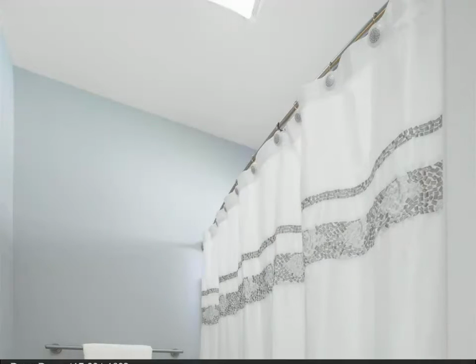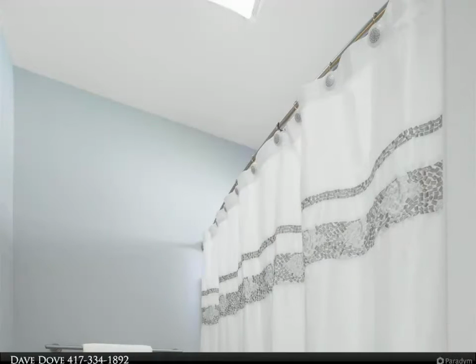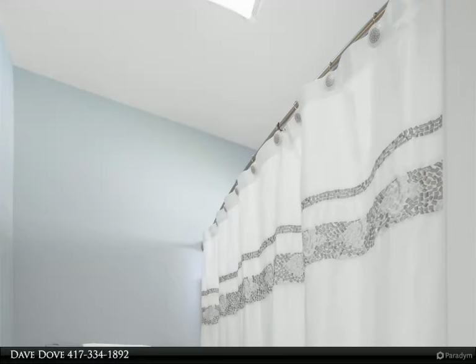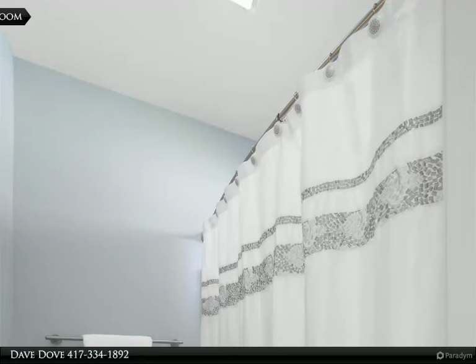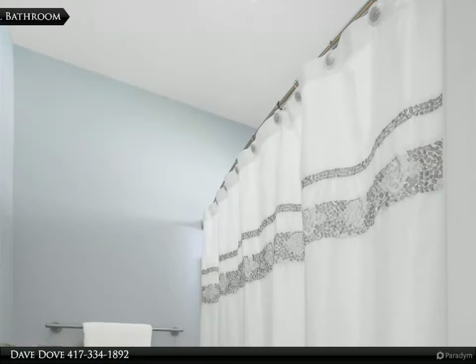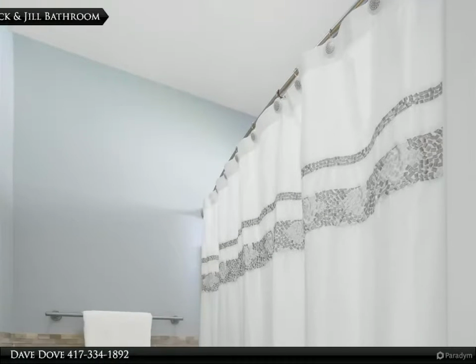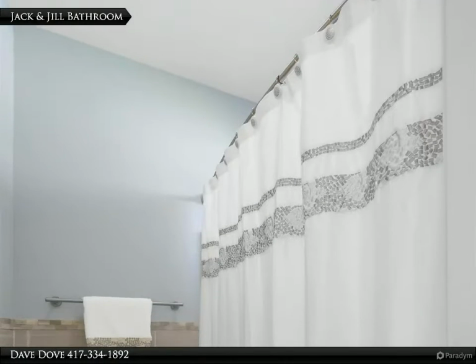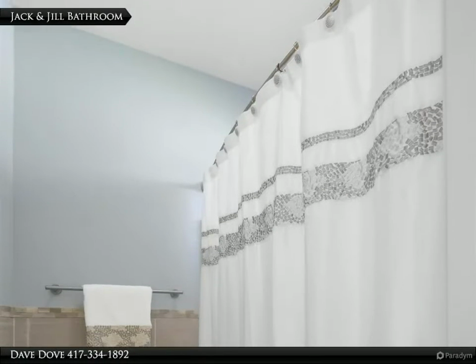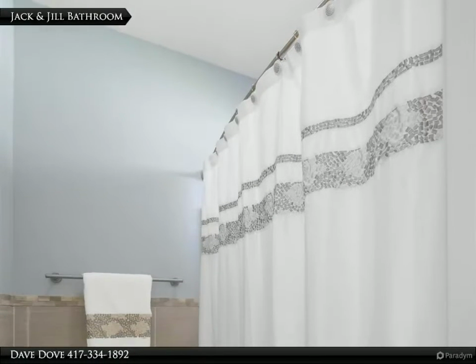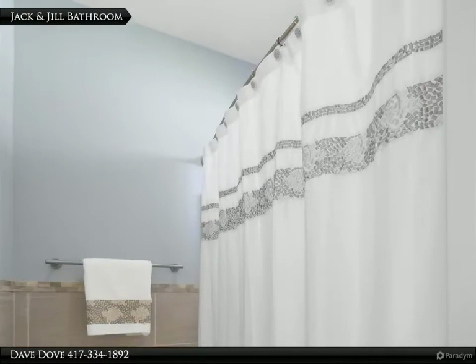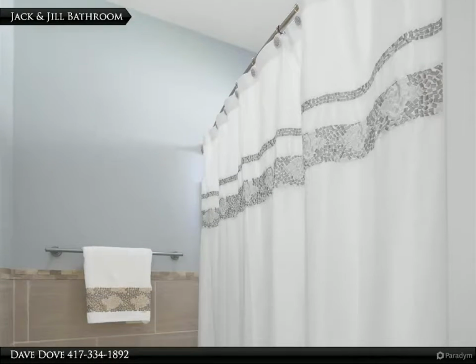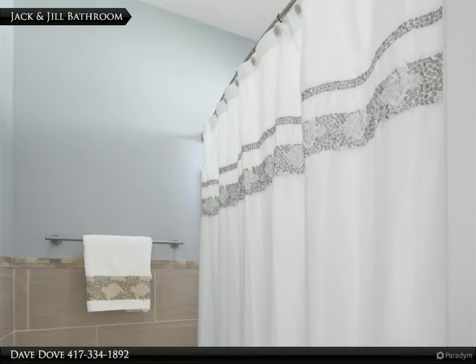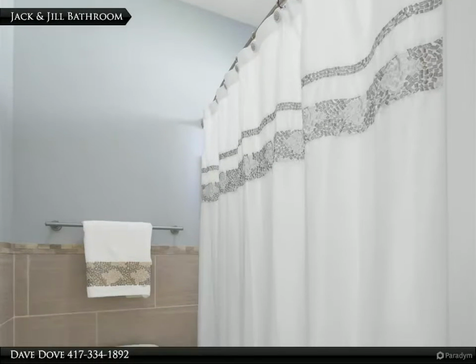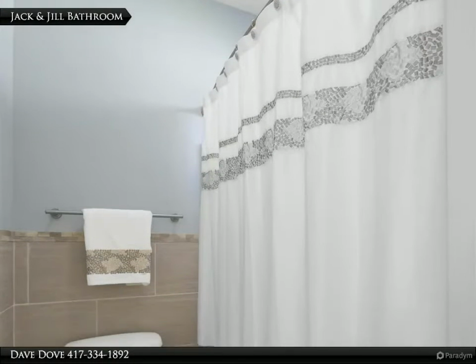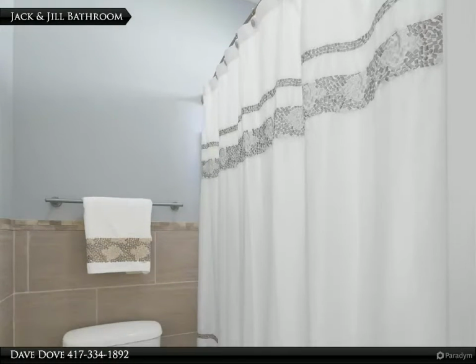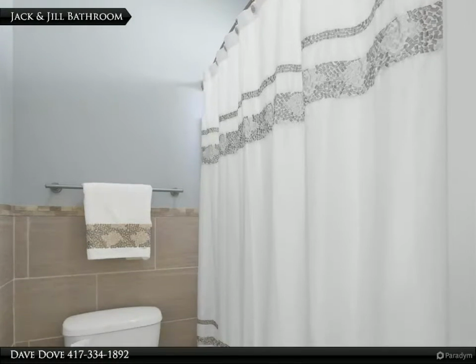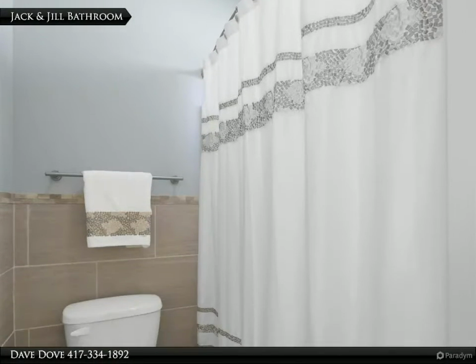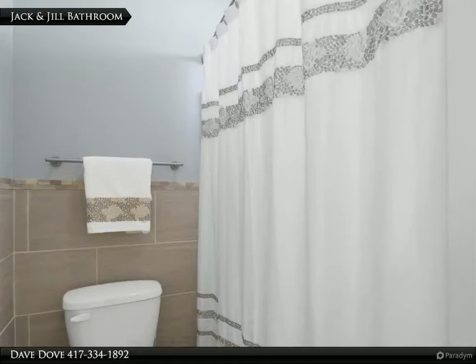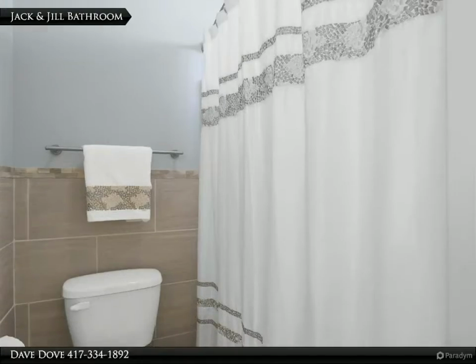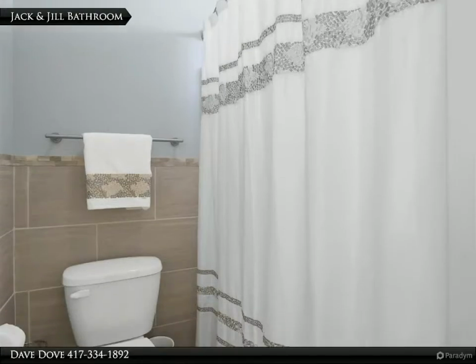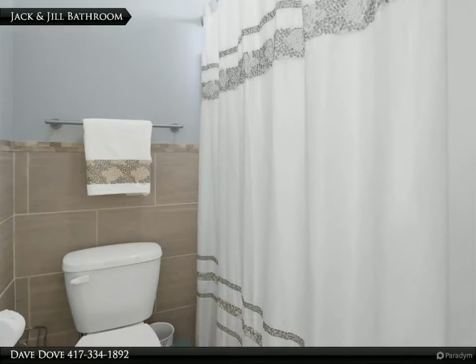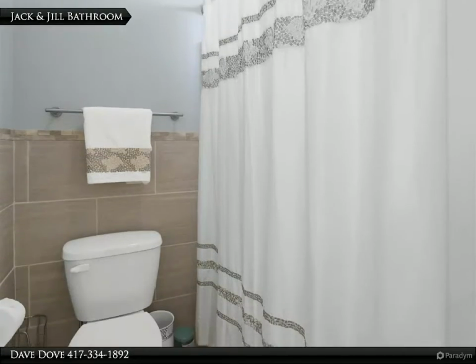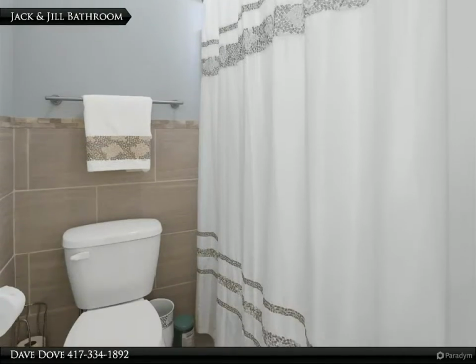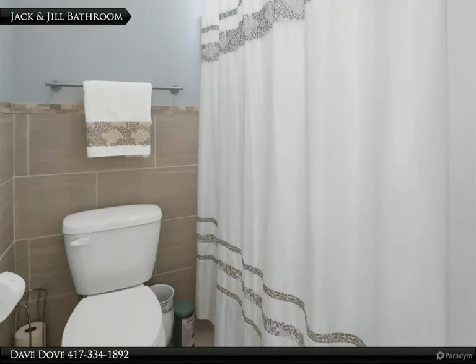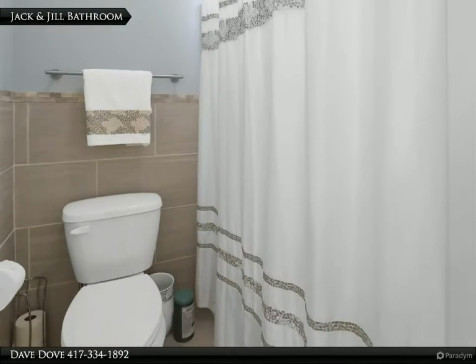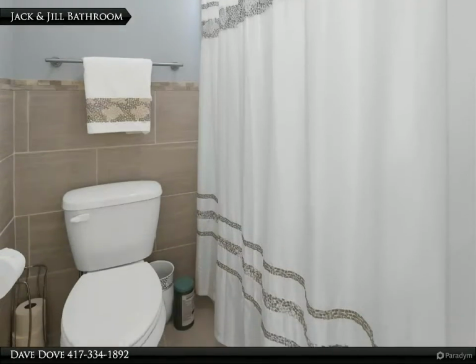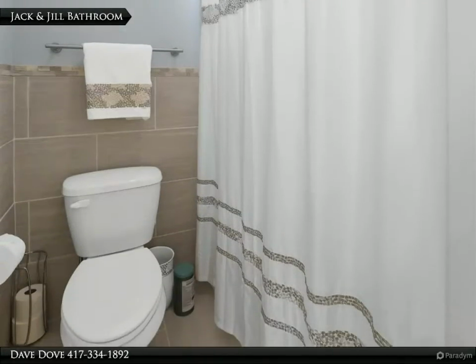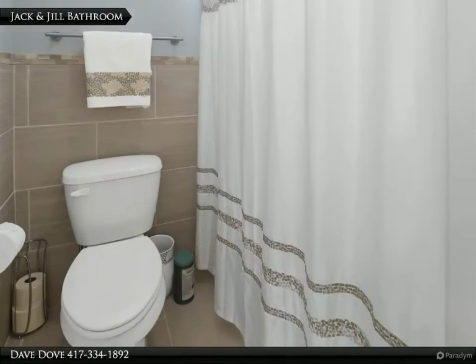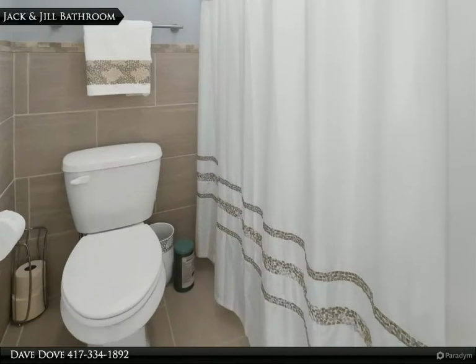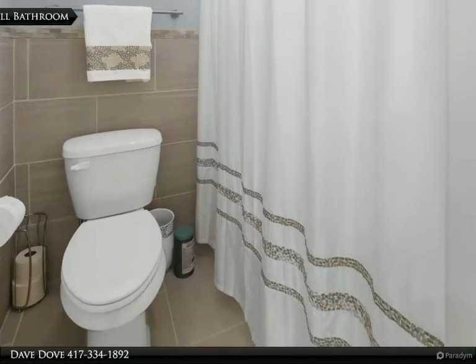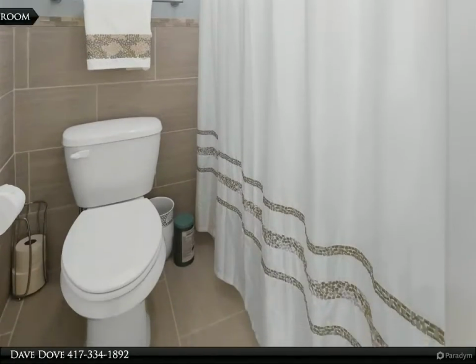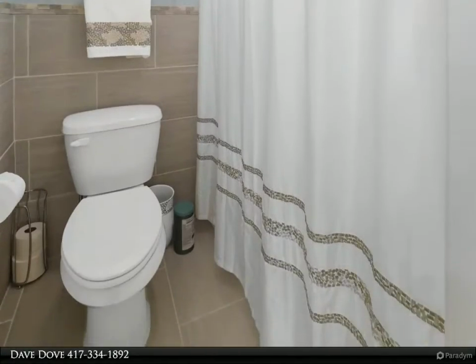This Gherkin and Associates property video is presented by Dave Dove. Welcome to Branson Hills.